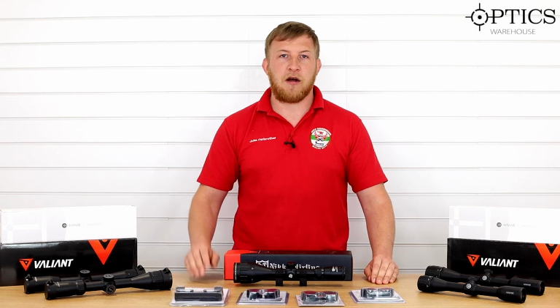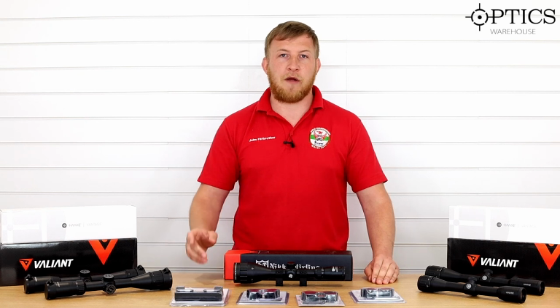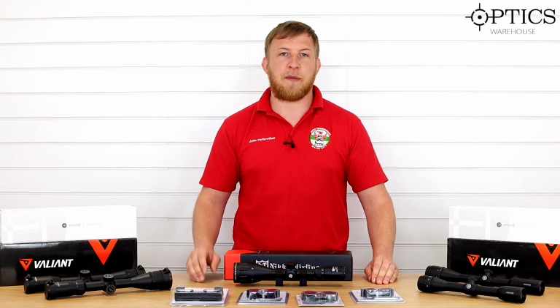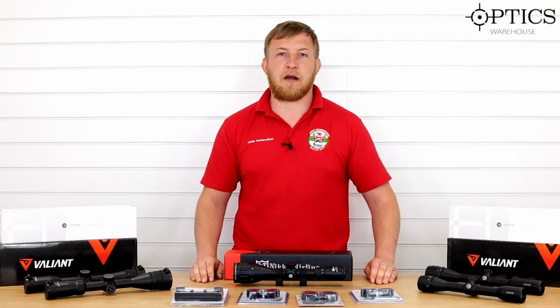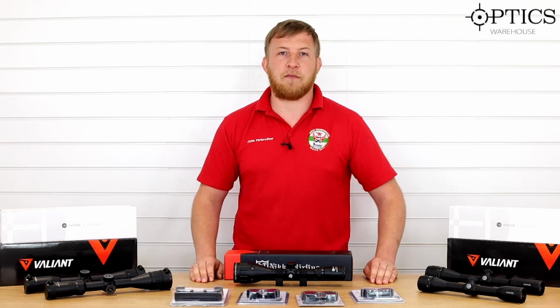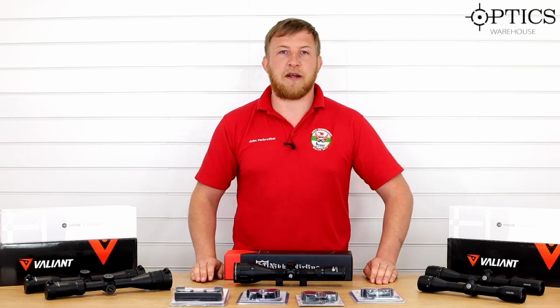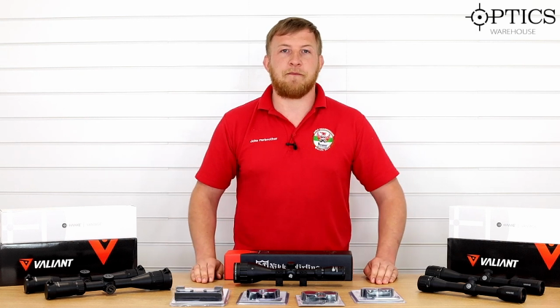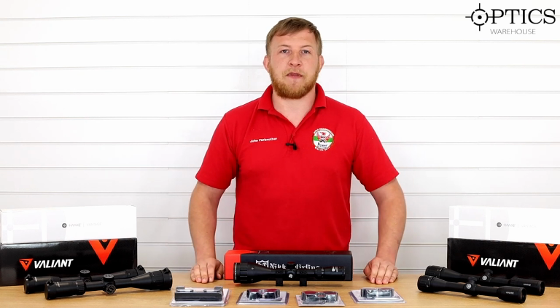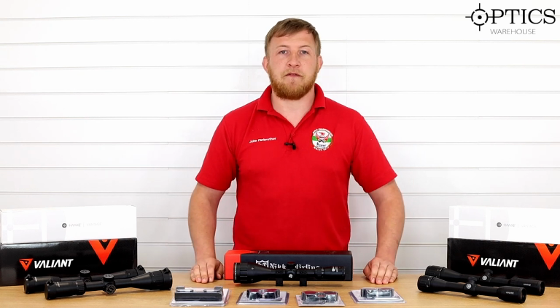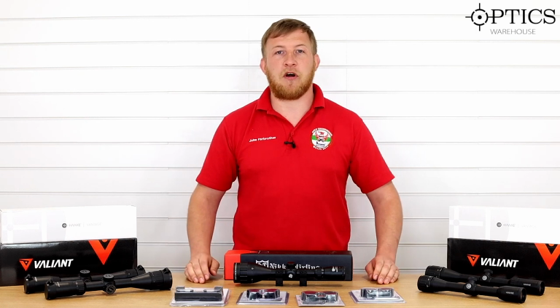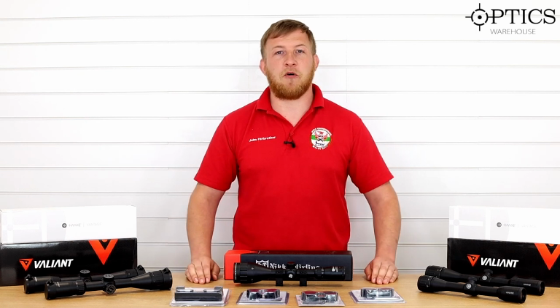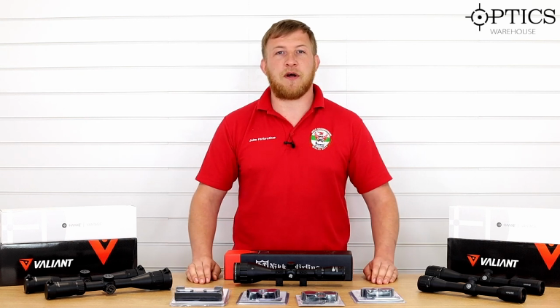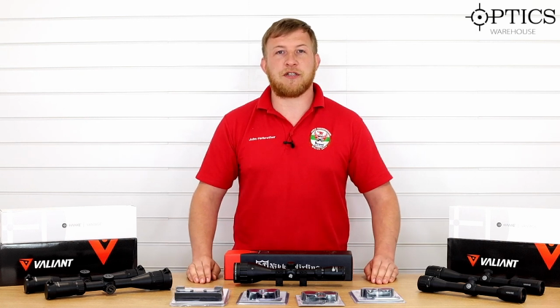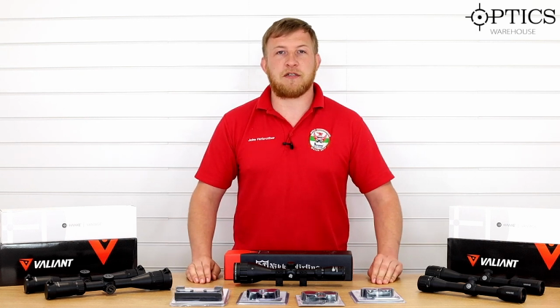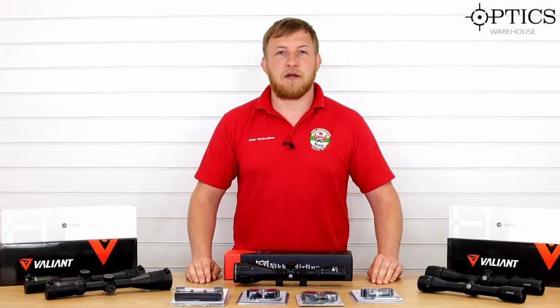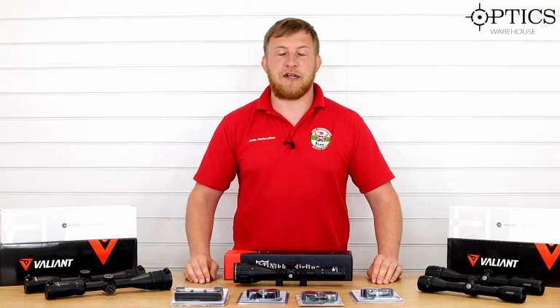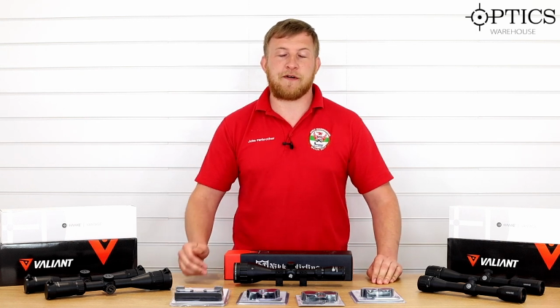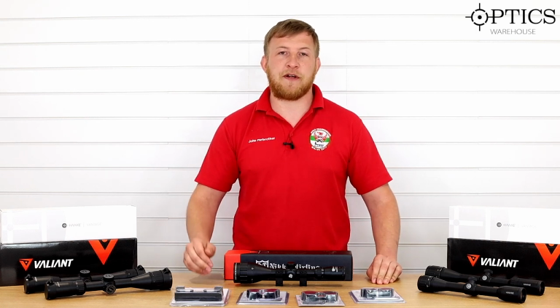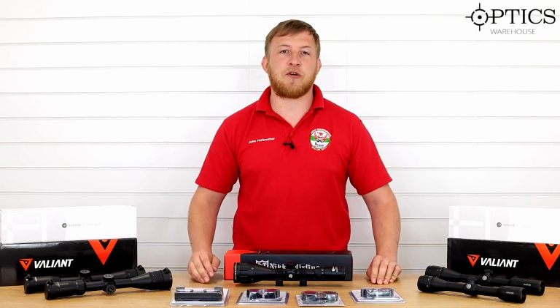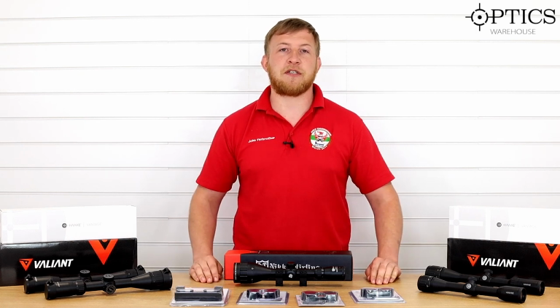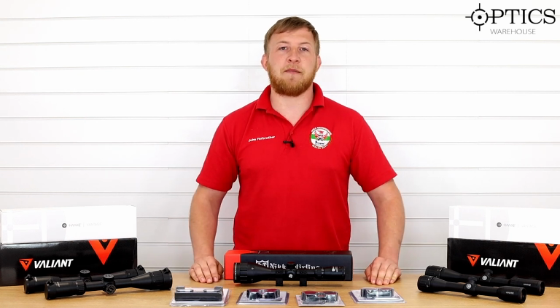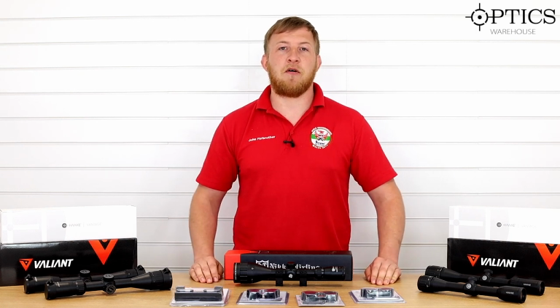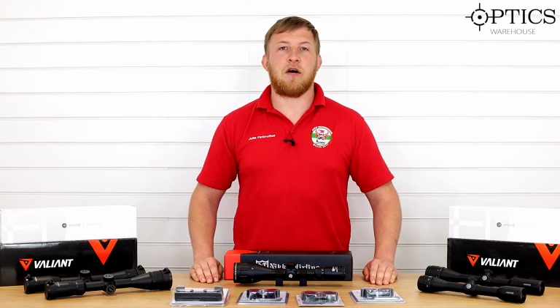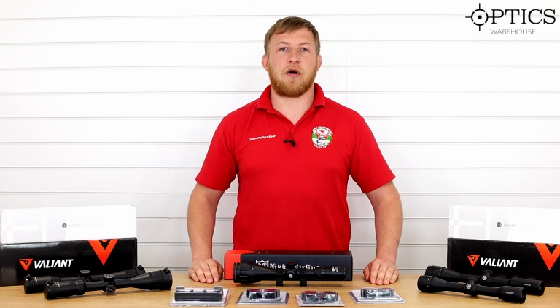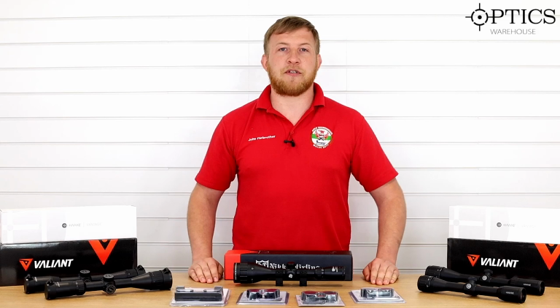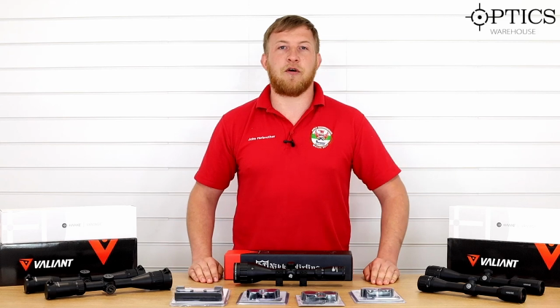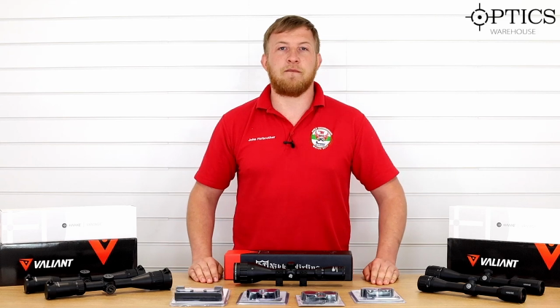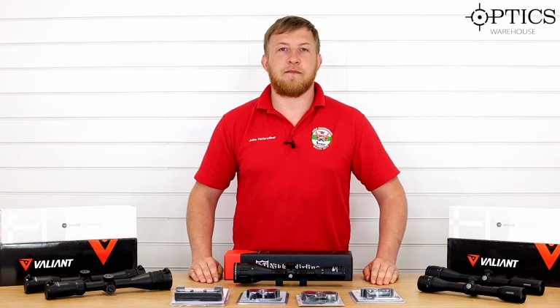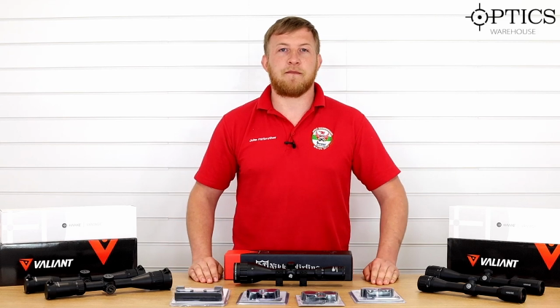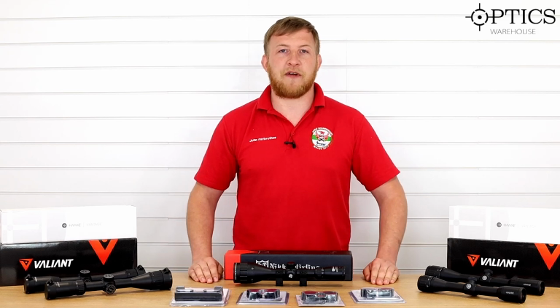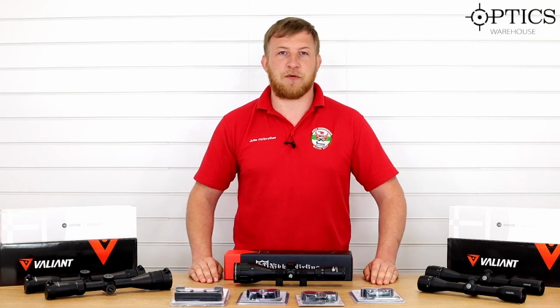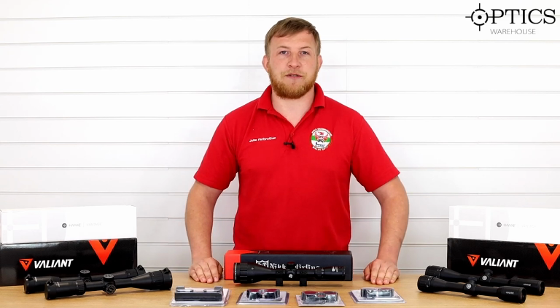So that's a quick rundown of five under-£100 scopes to get you up and running with your back garden plinking. If you've got any more questions please feel free to drop us an email or give us a call — thanks for watching.